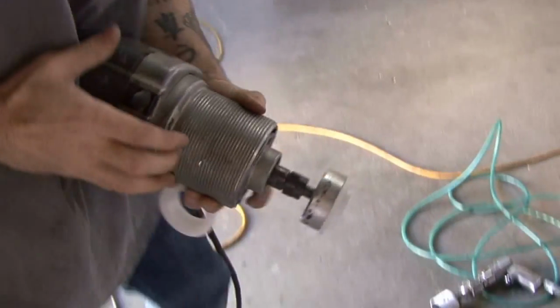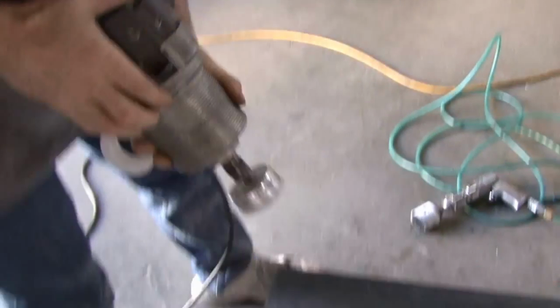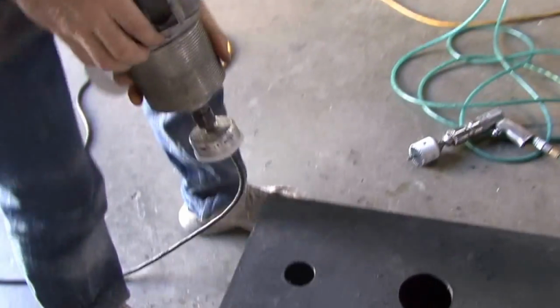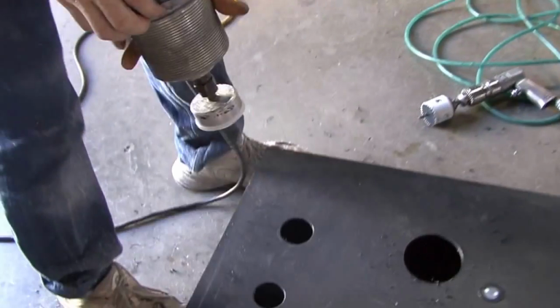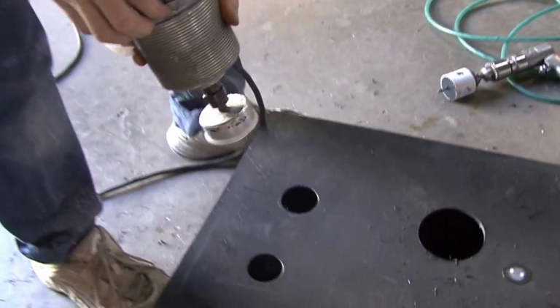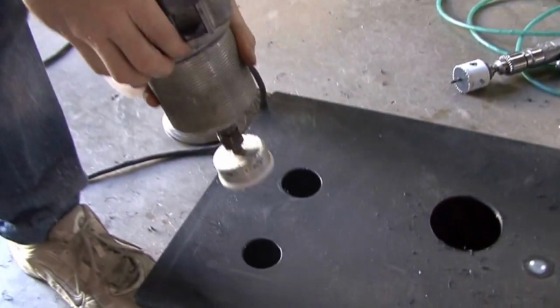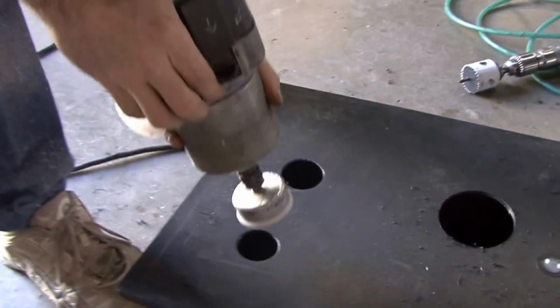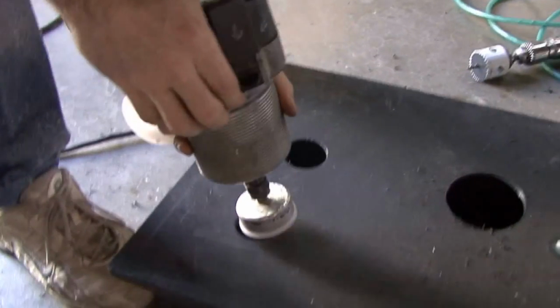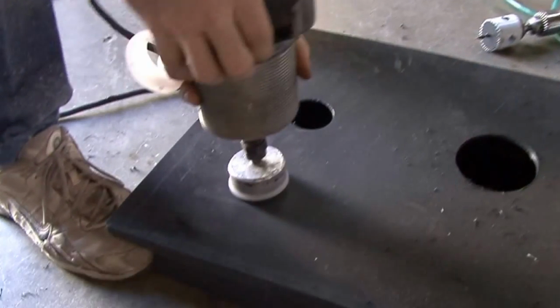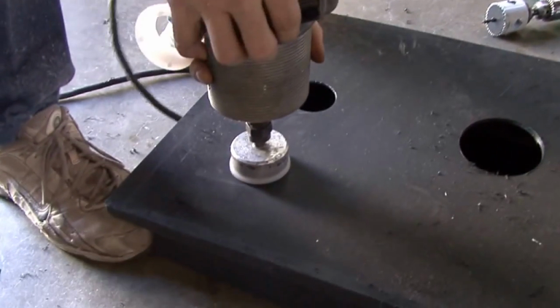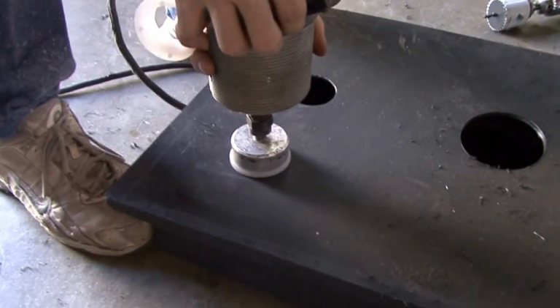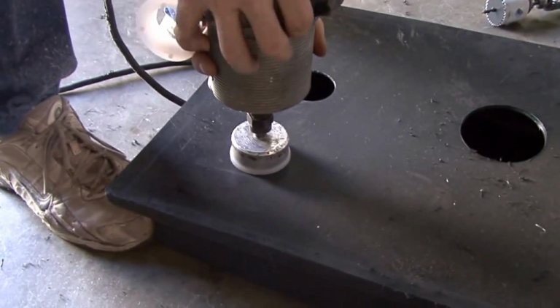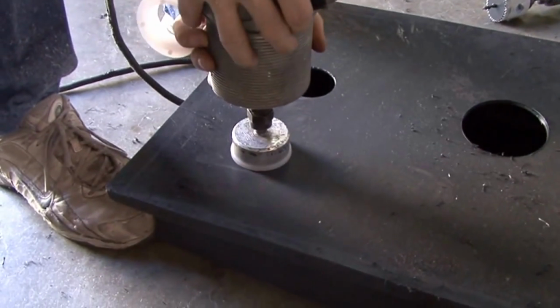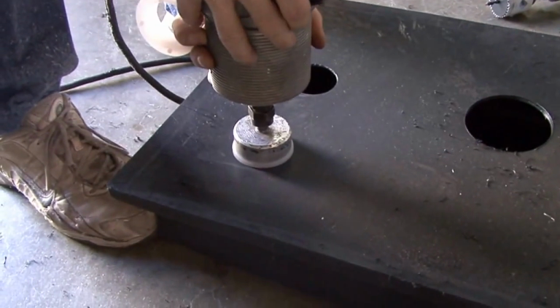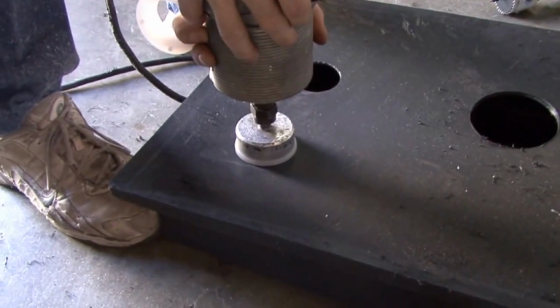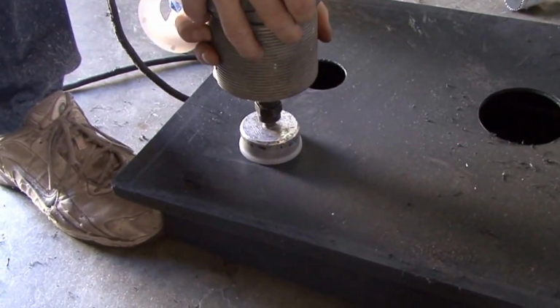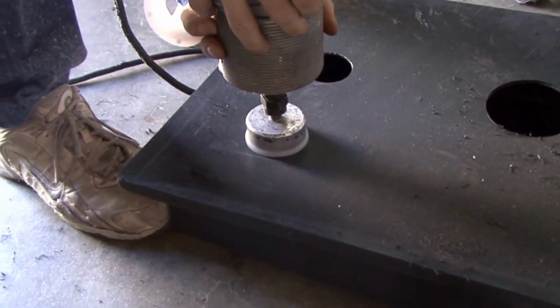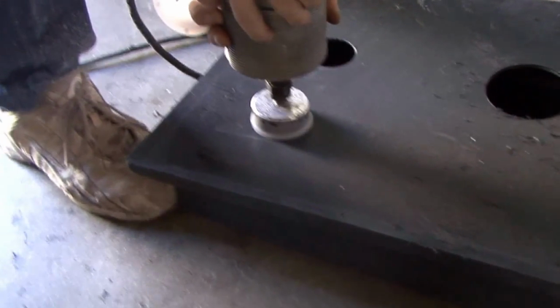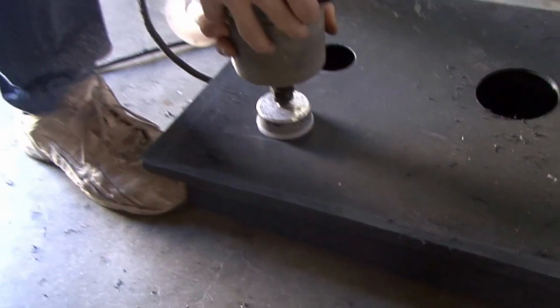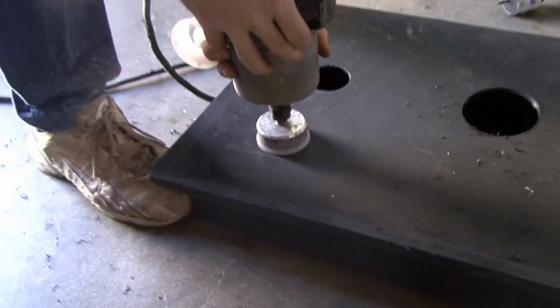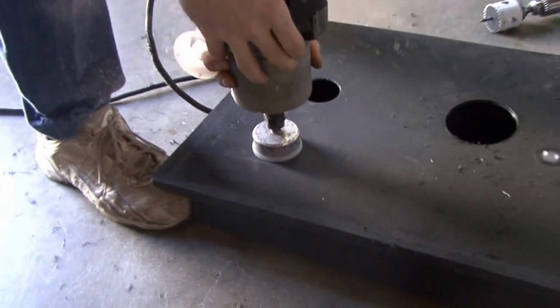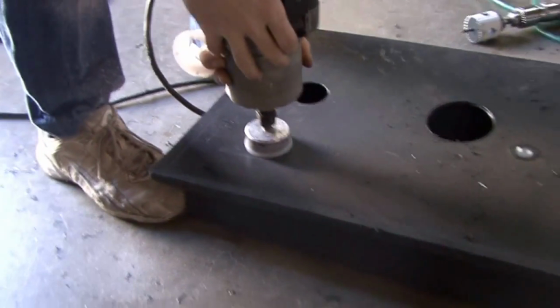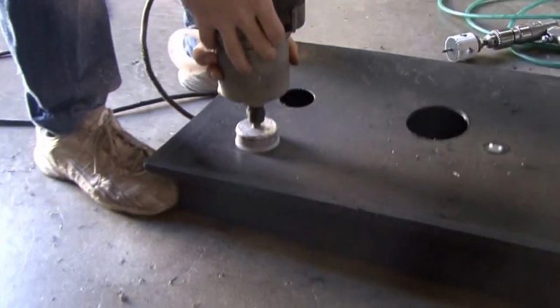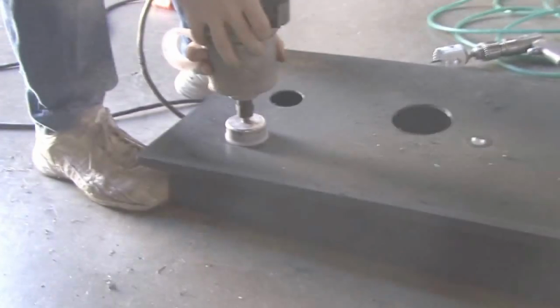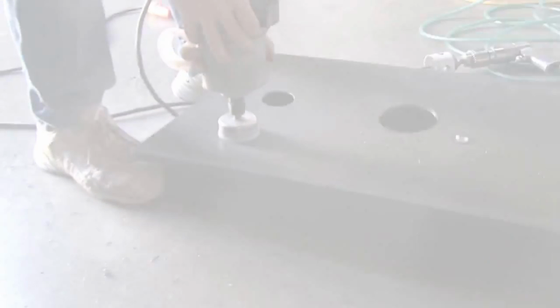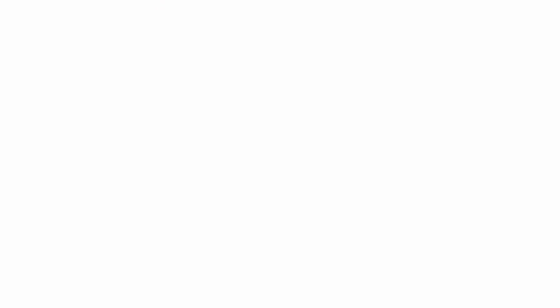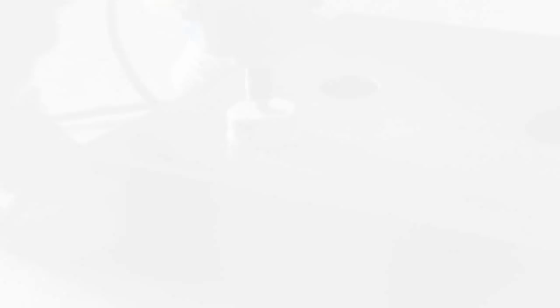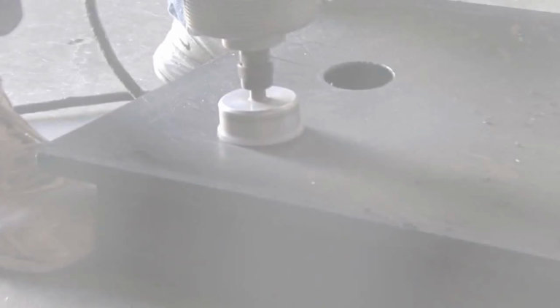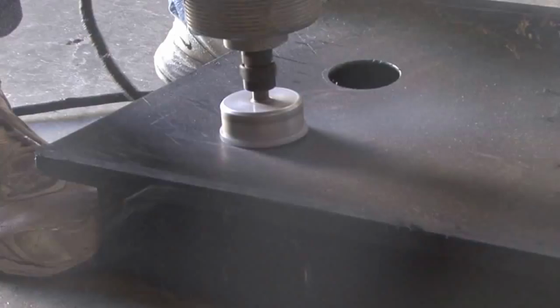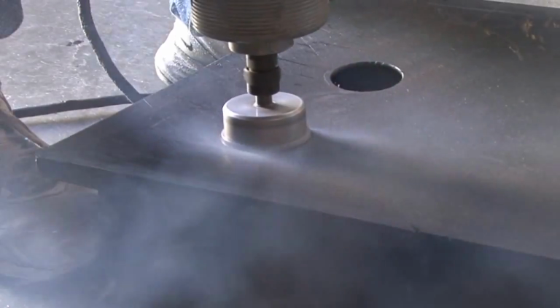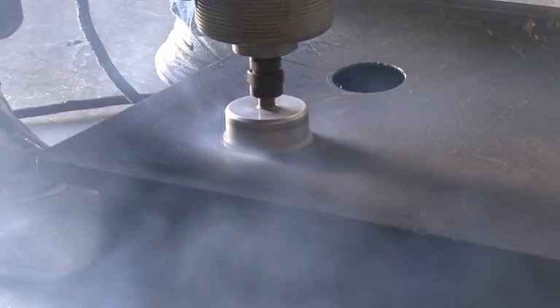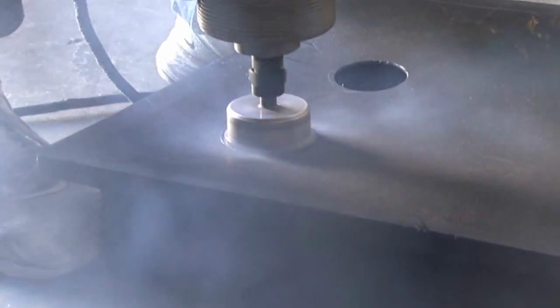Hold the fitting firmly against the tank so that all surfaces are parallel, and then spin.